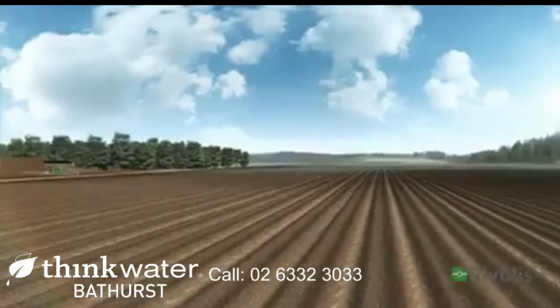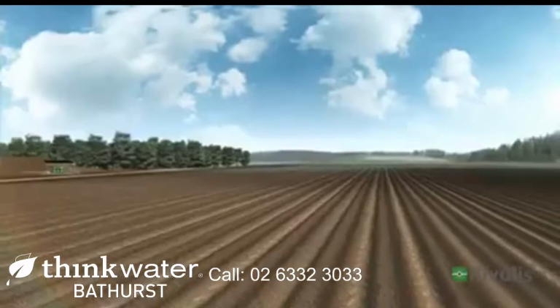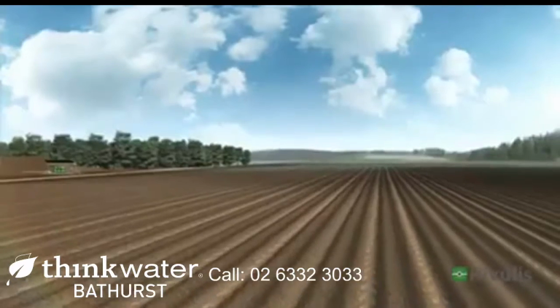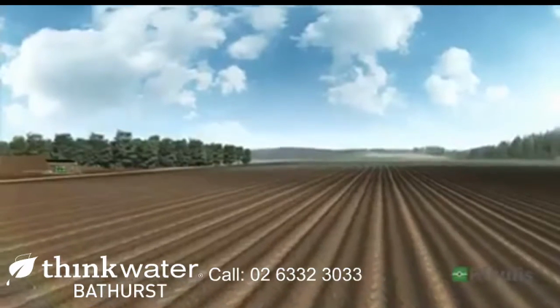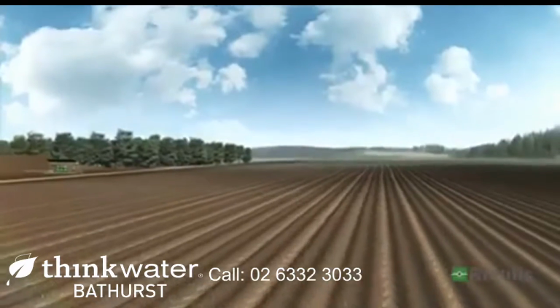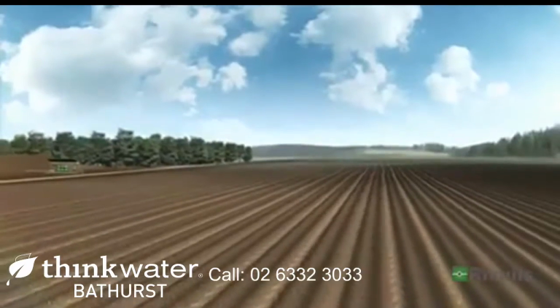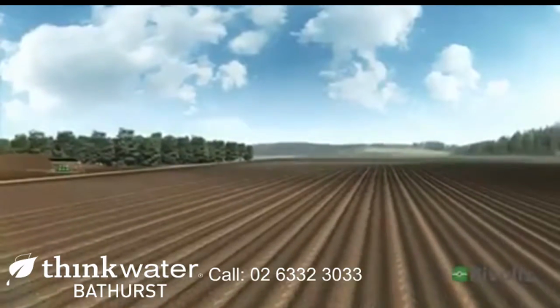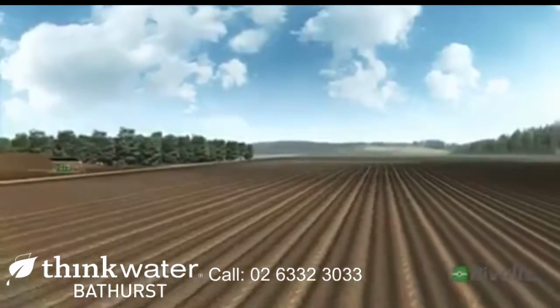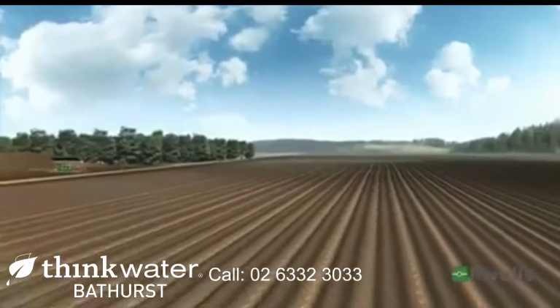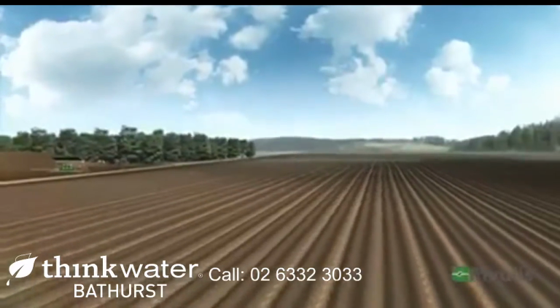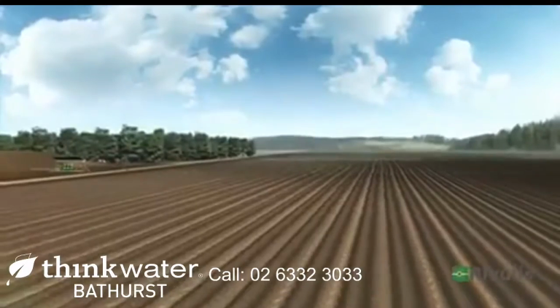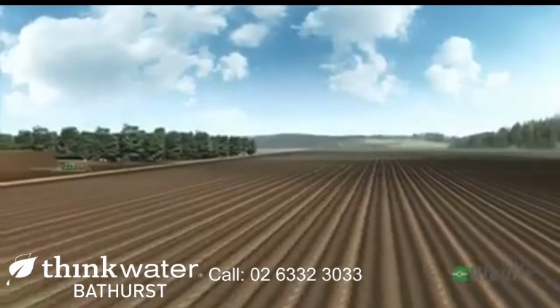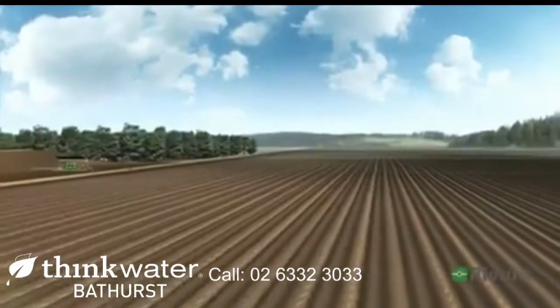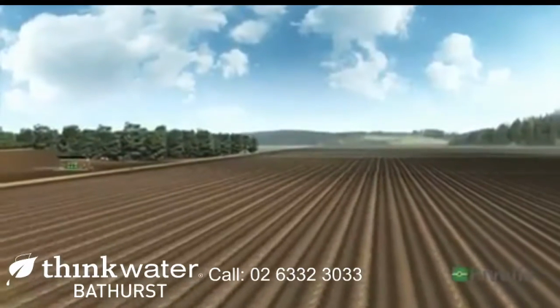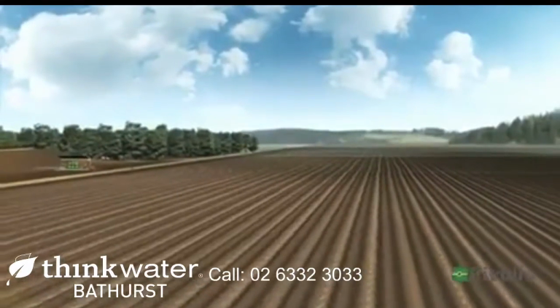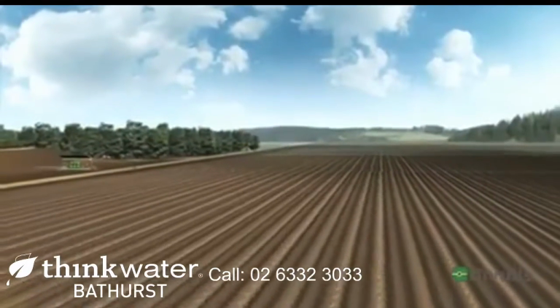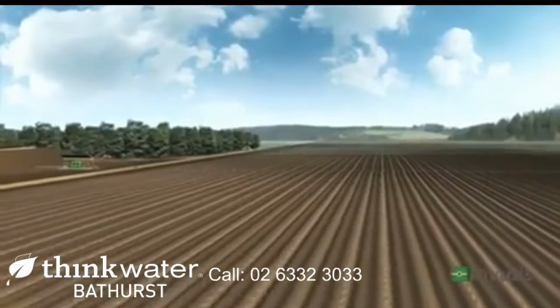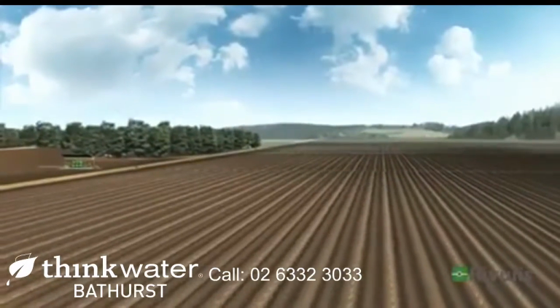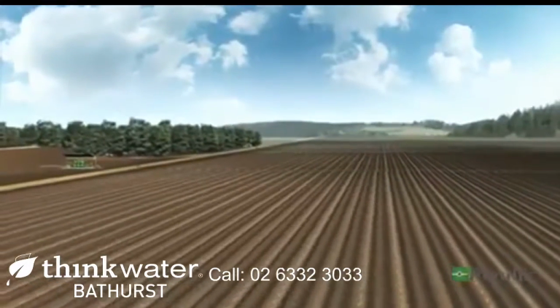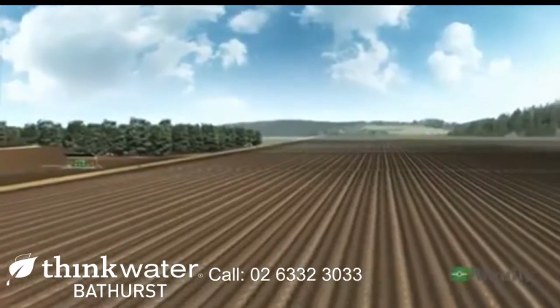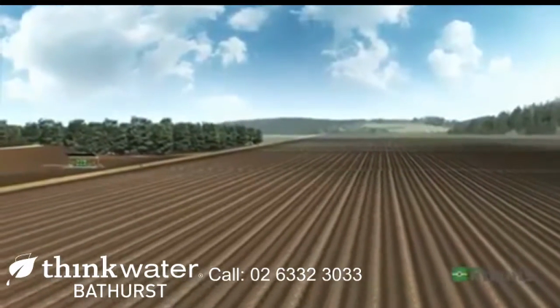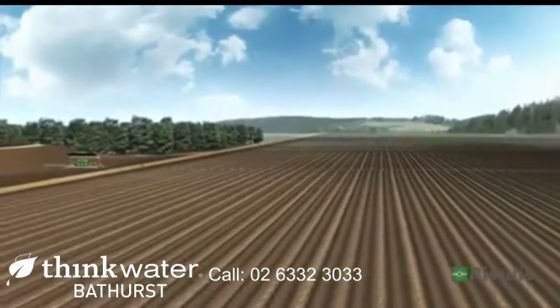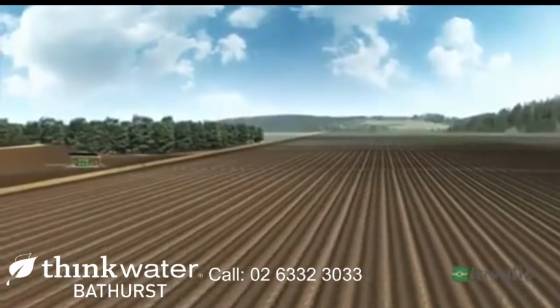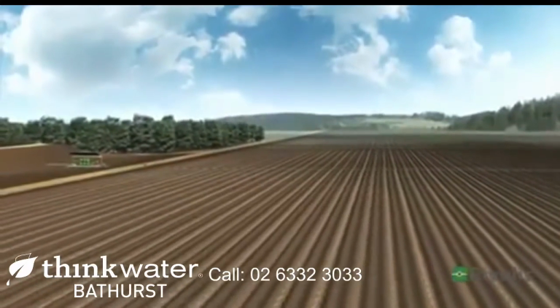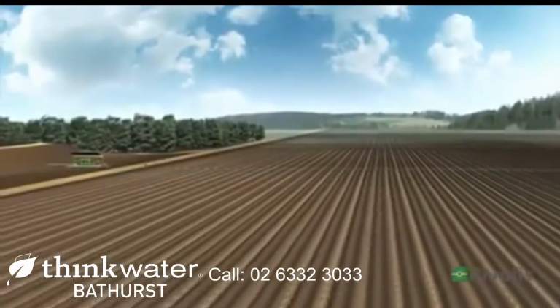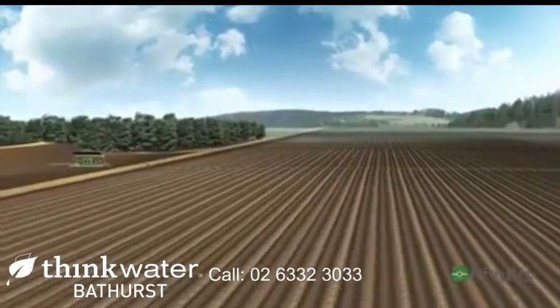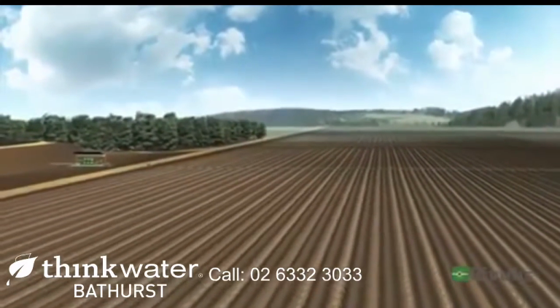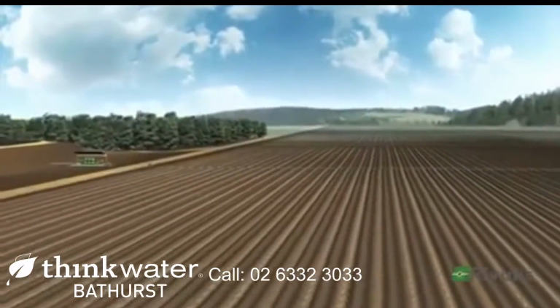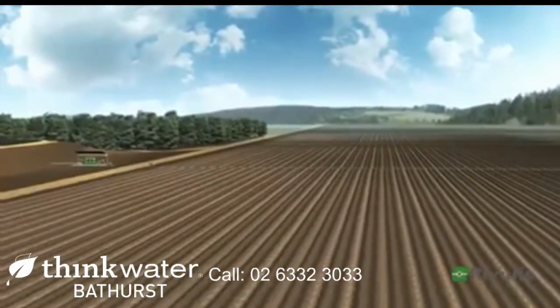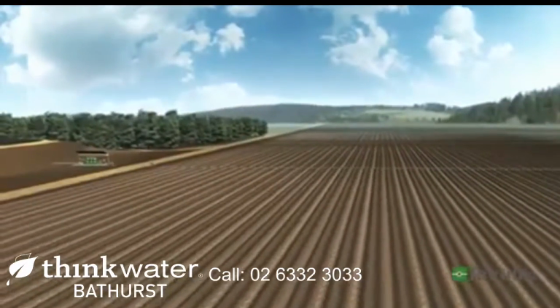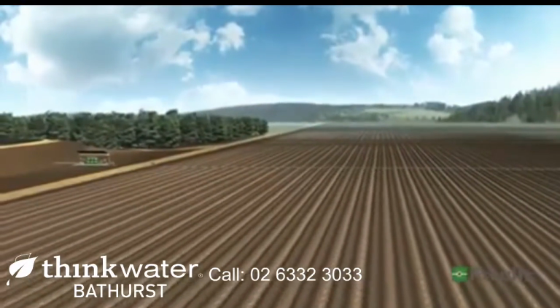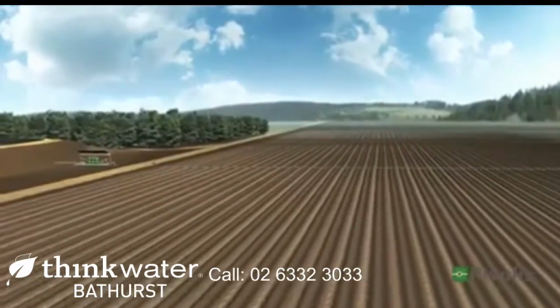From the water source to the drip lines, the system is now ready for operation.